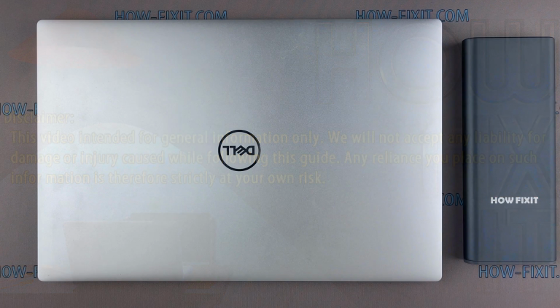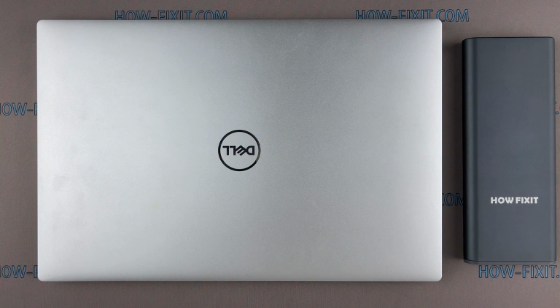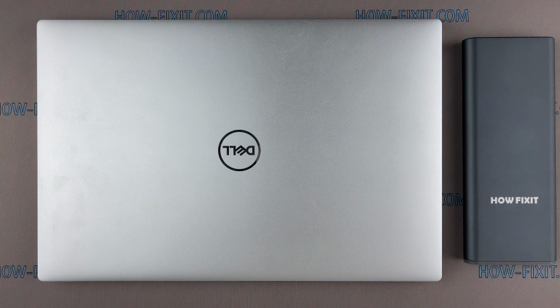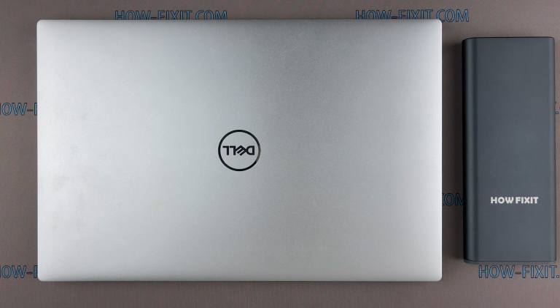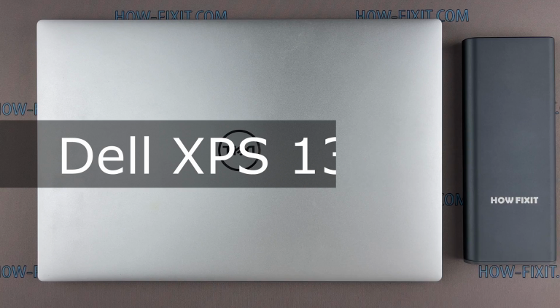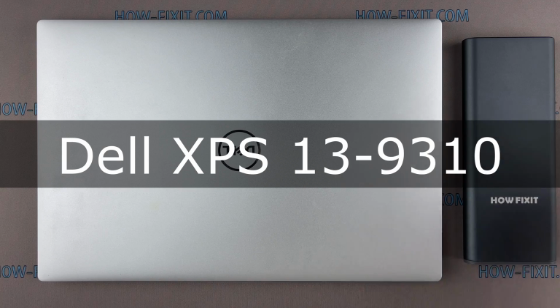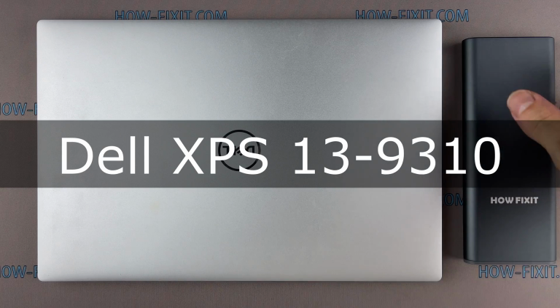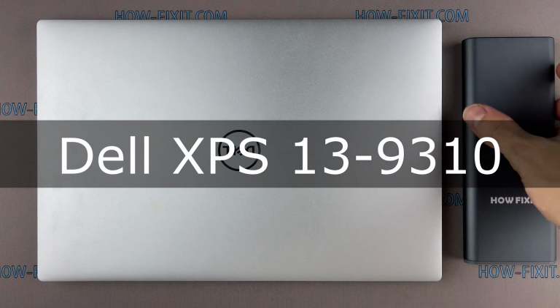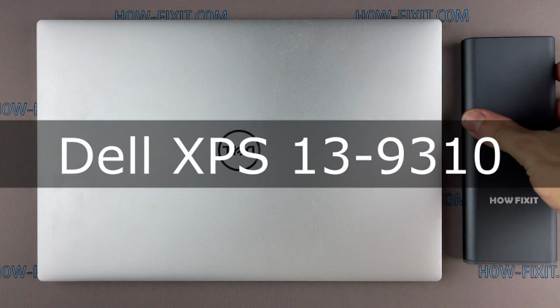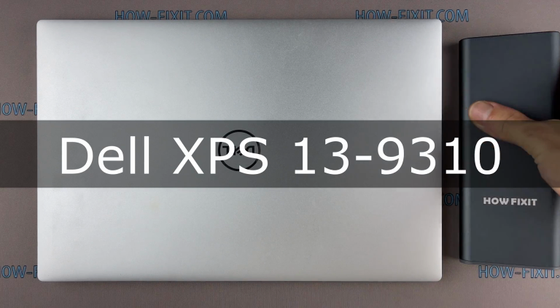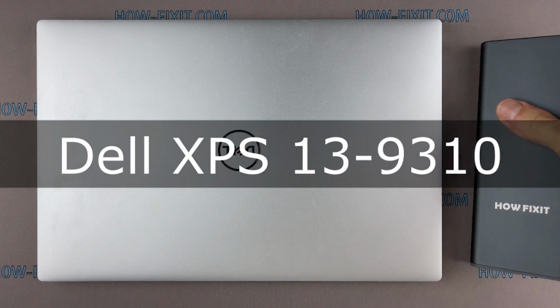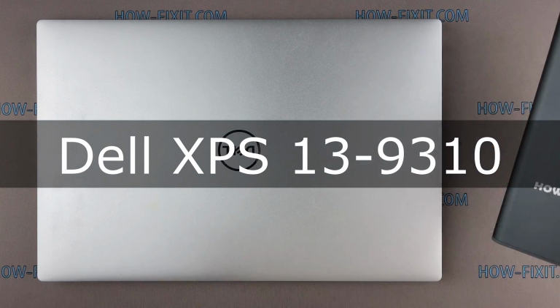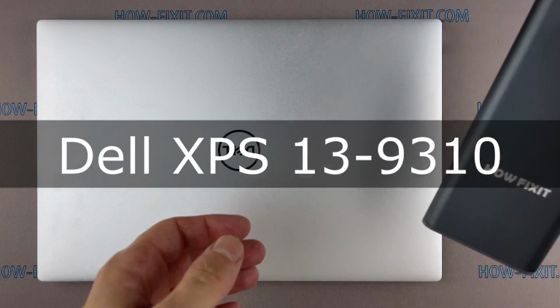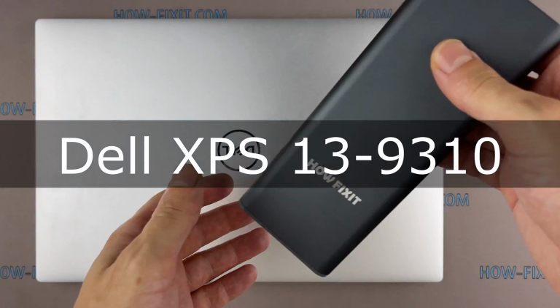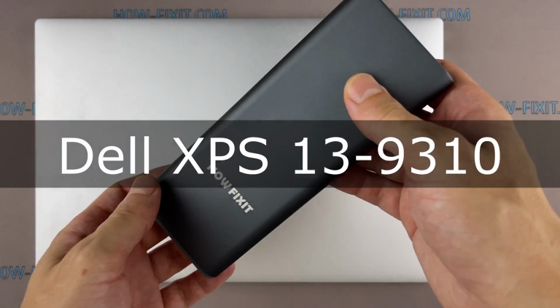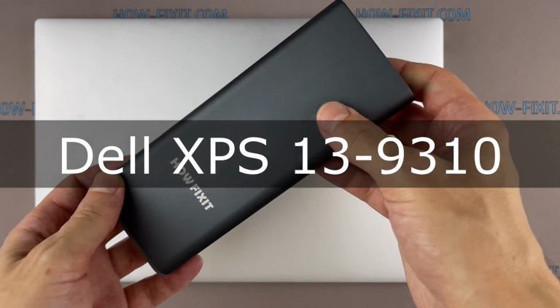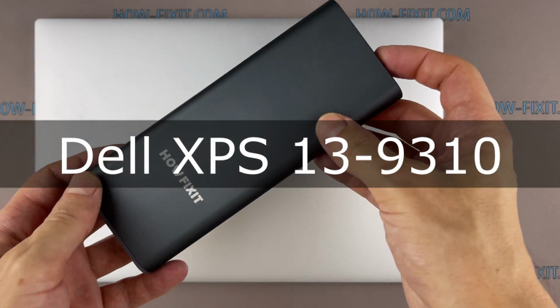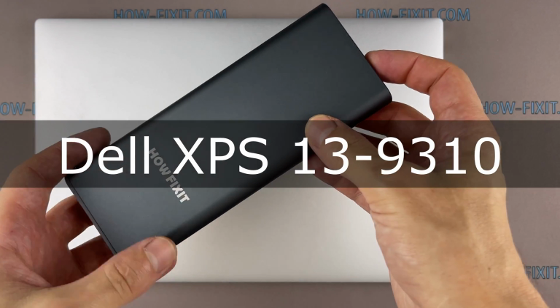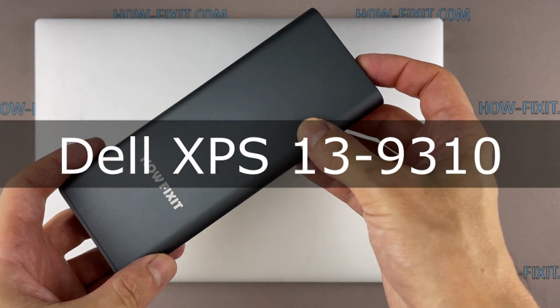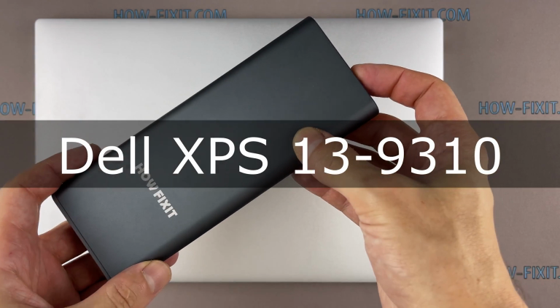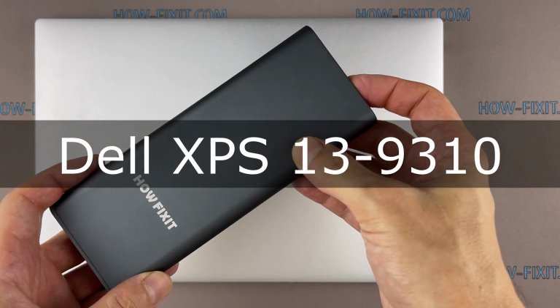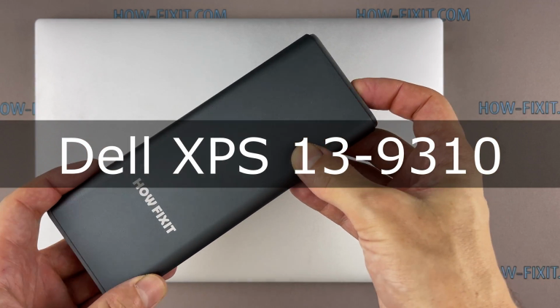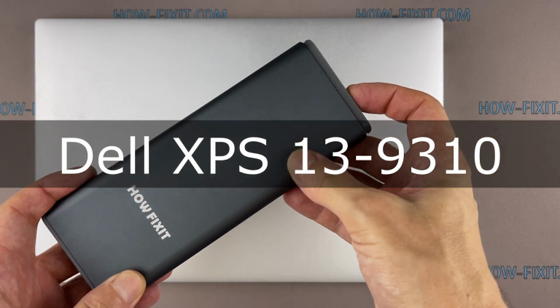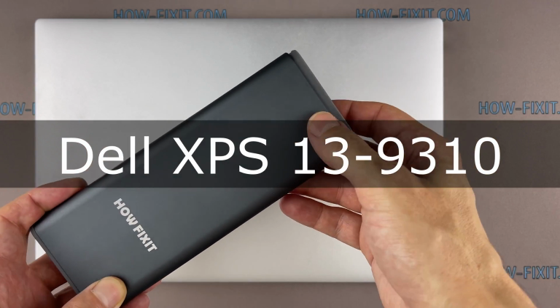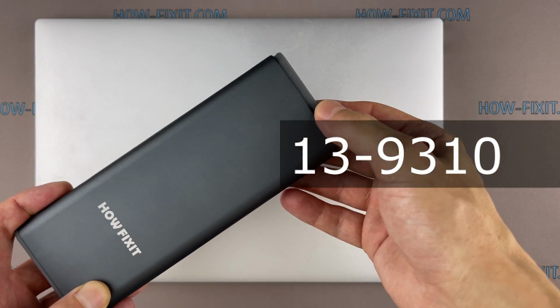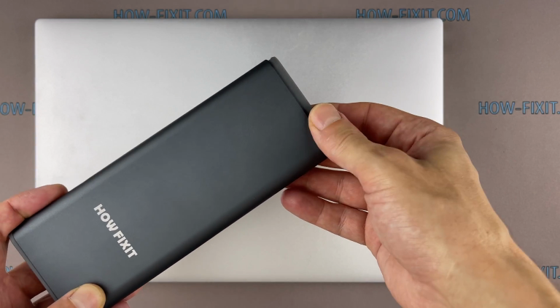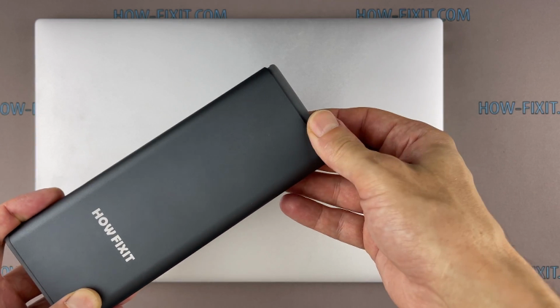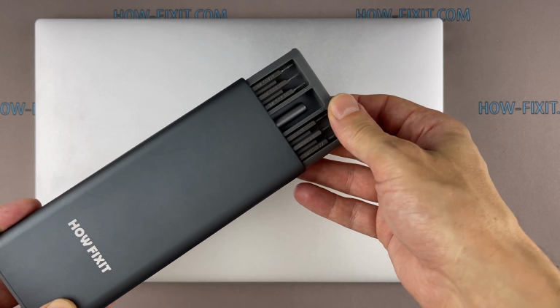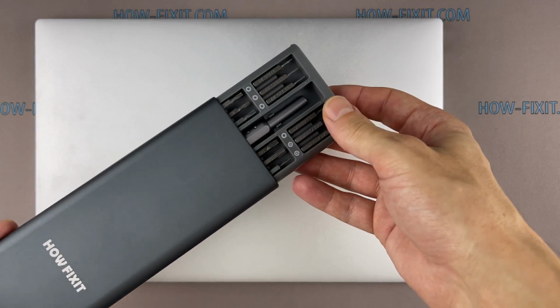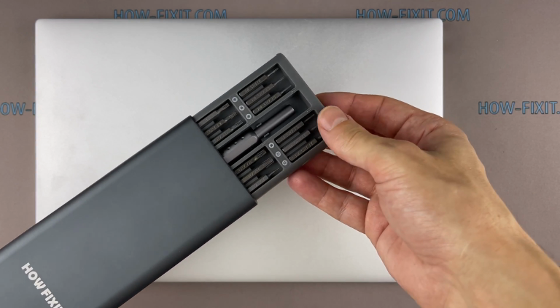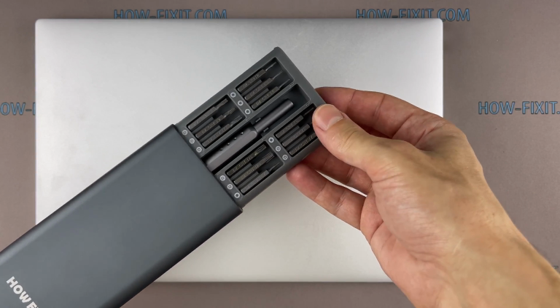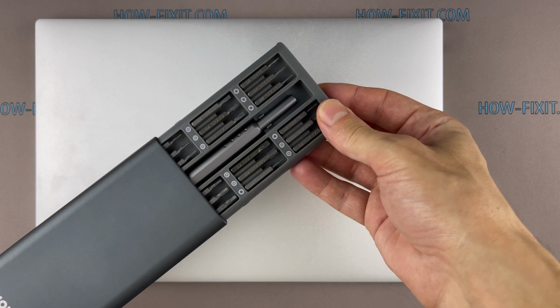Hello everyone and welcome to HowFixit. In this video I'm going to show you how to replace a battery in a laptop.